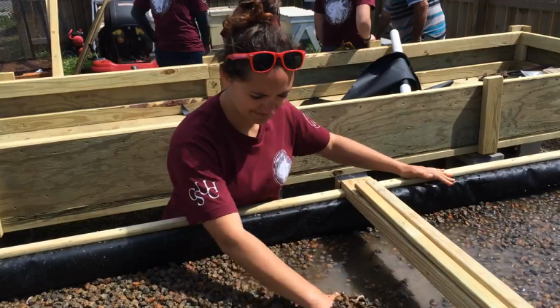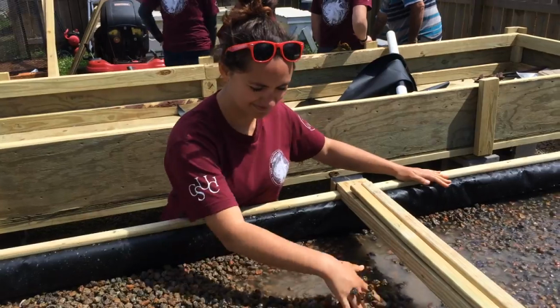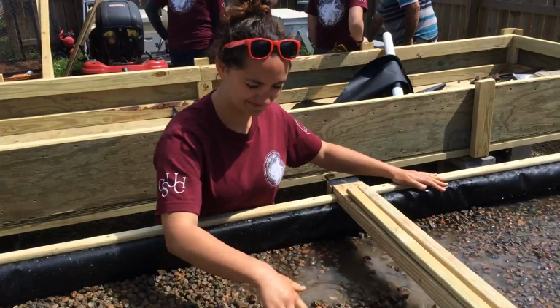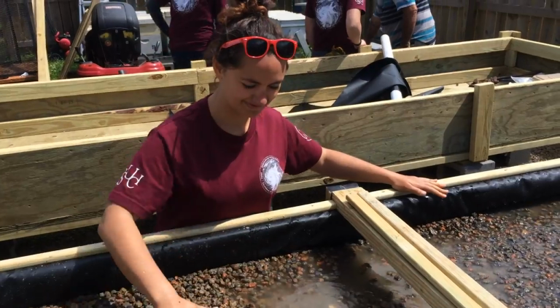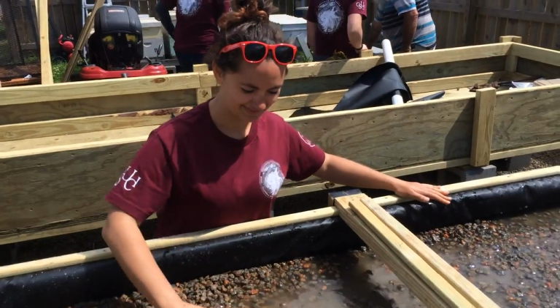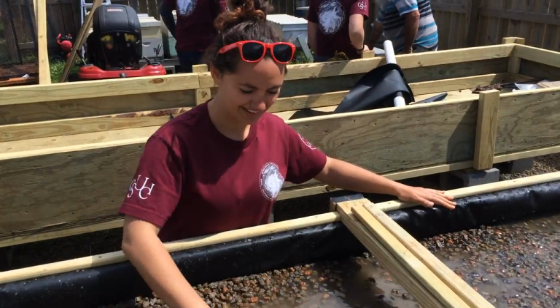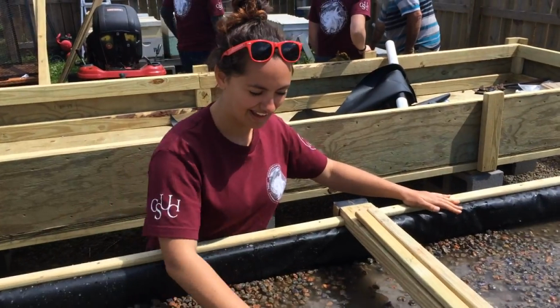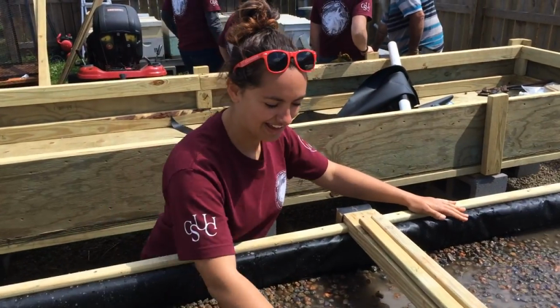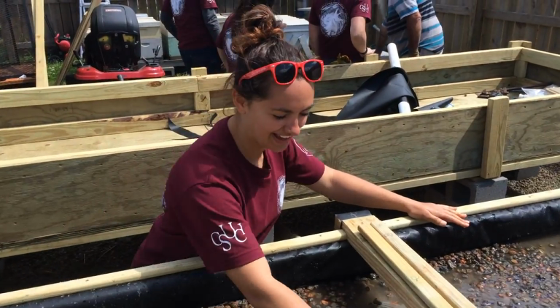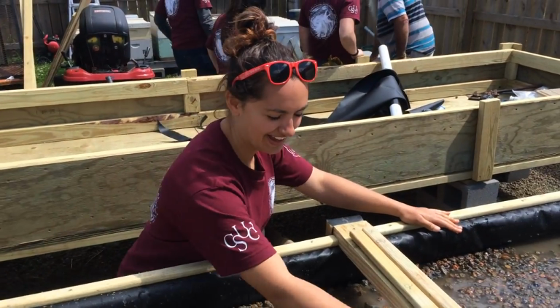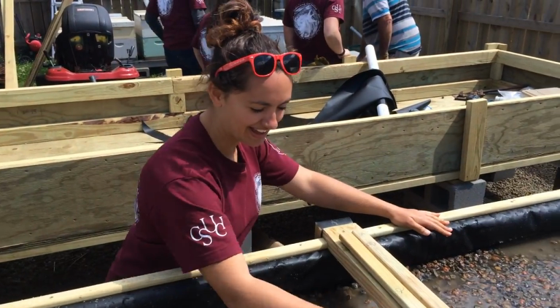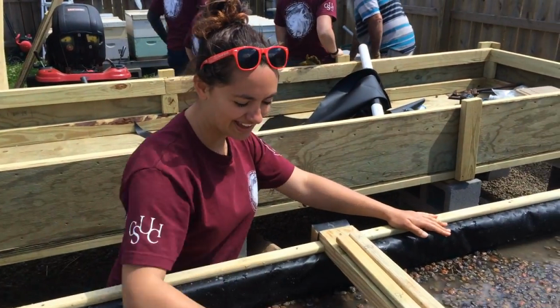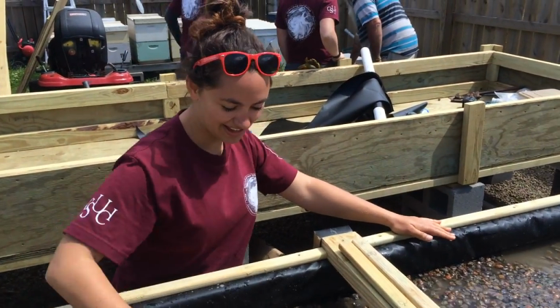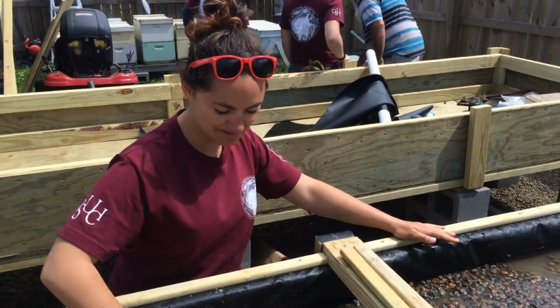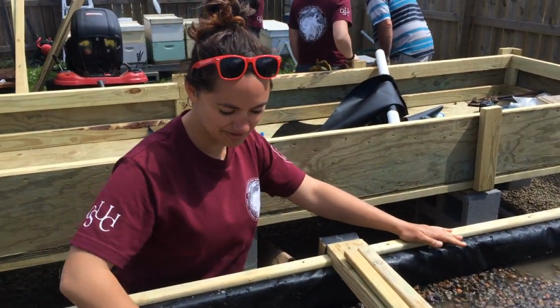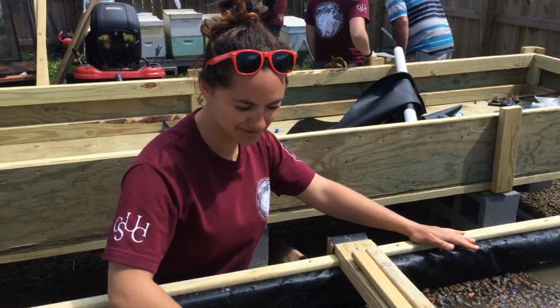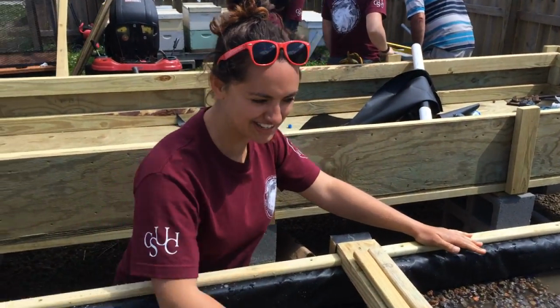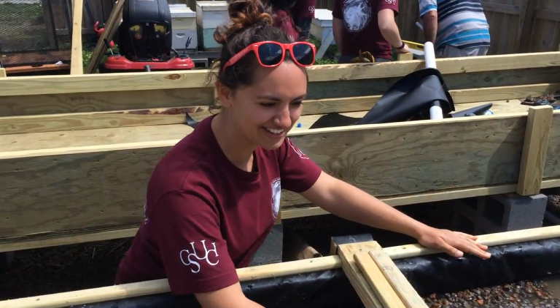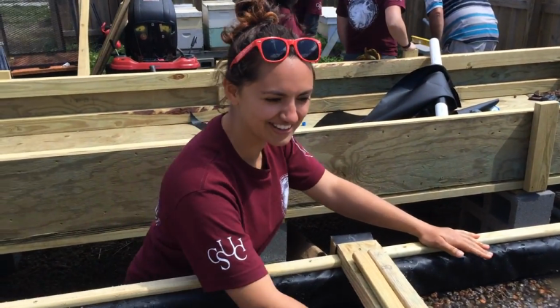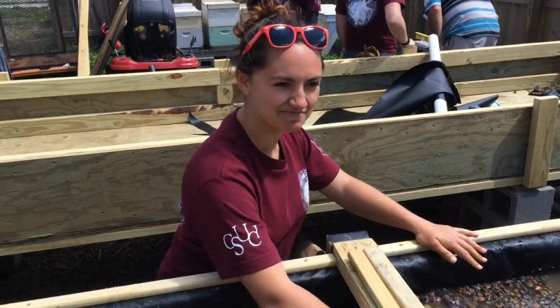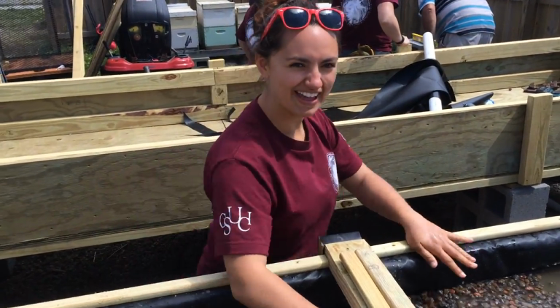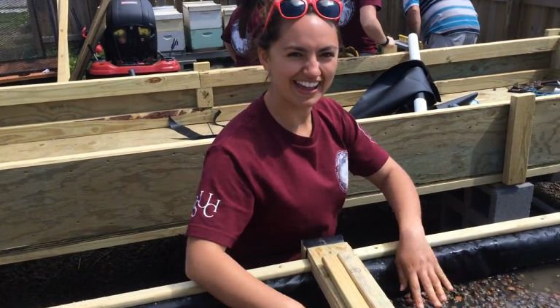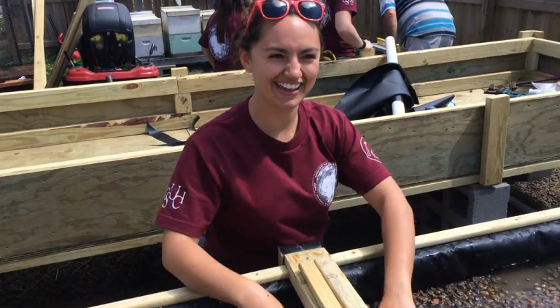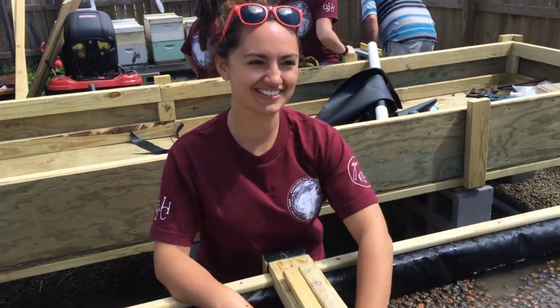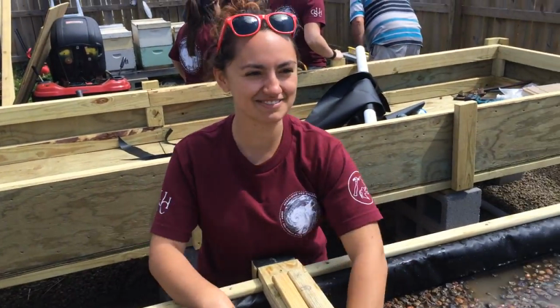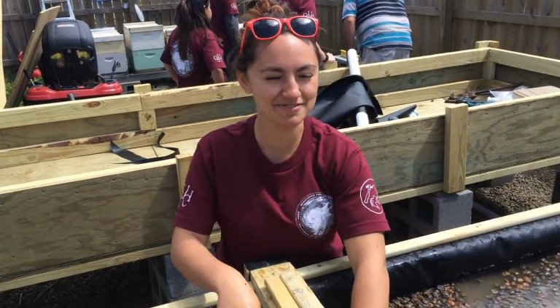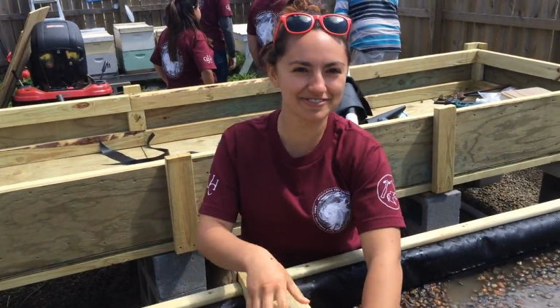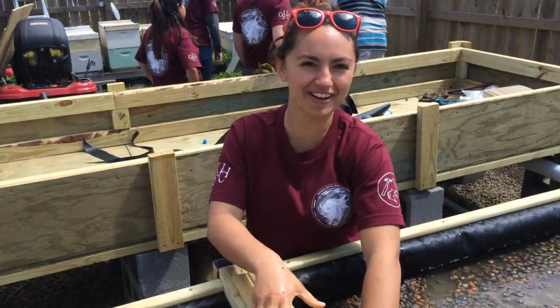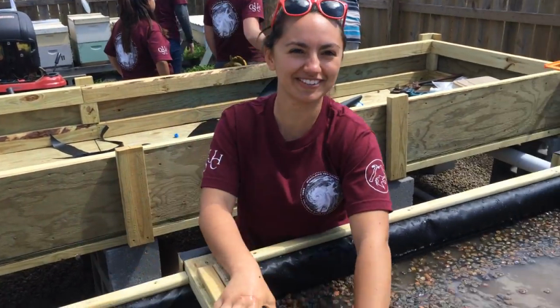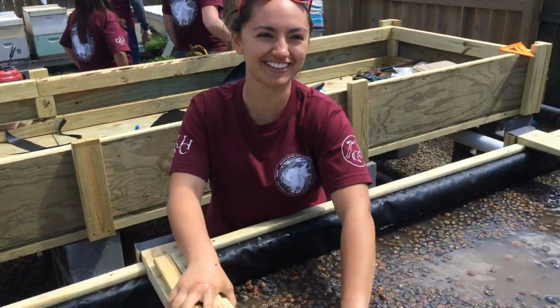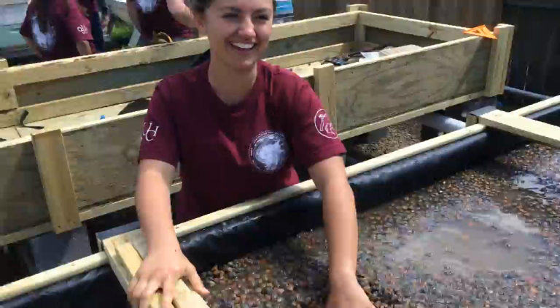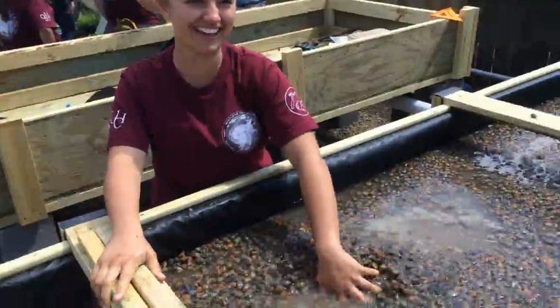What are you working on? I'm using my hands to move around clay.